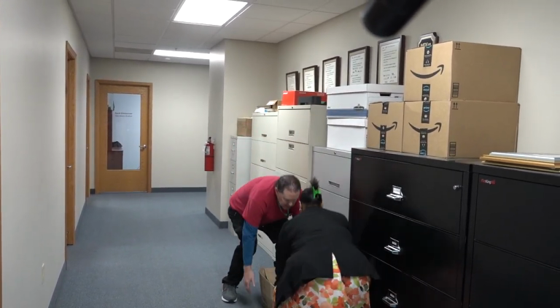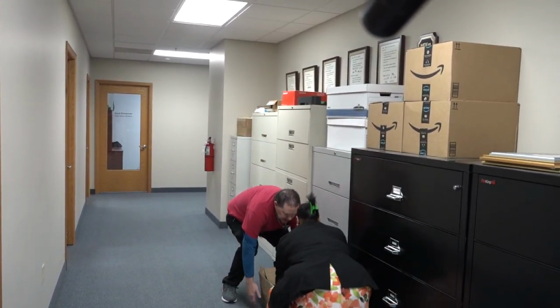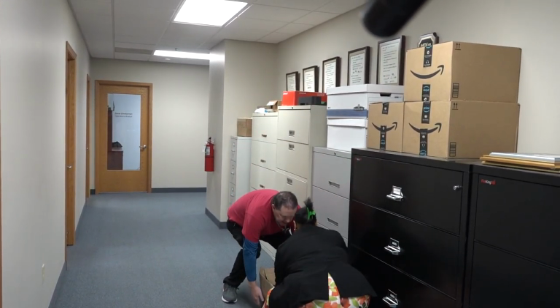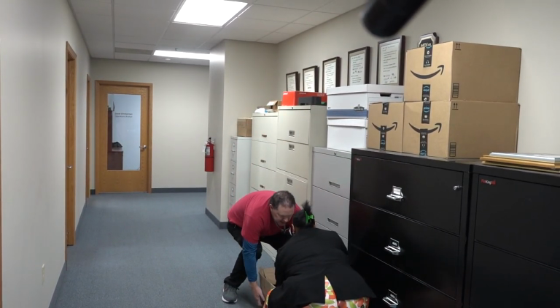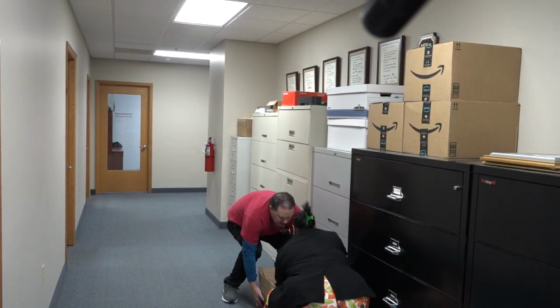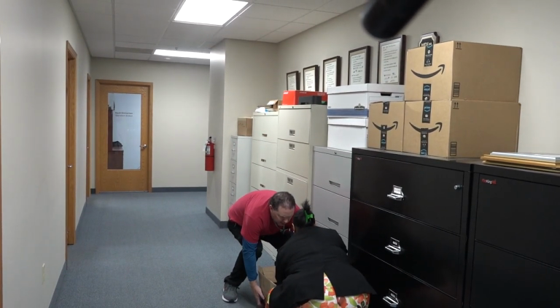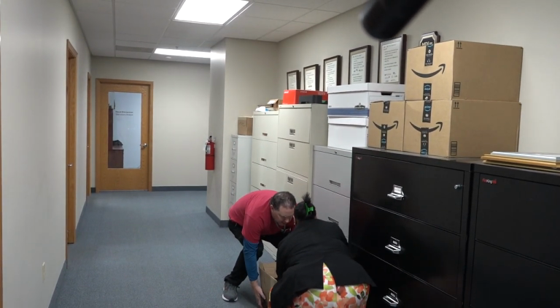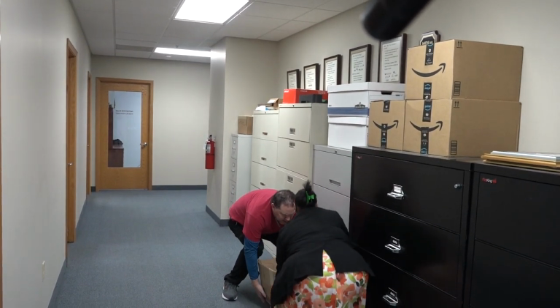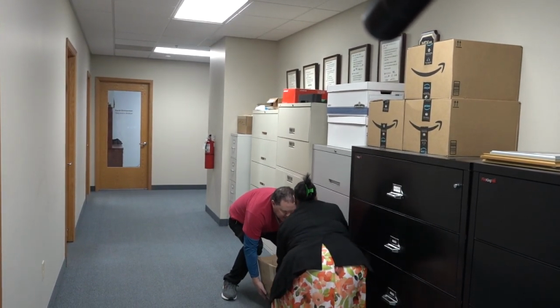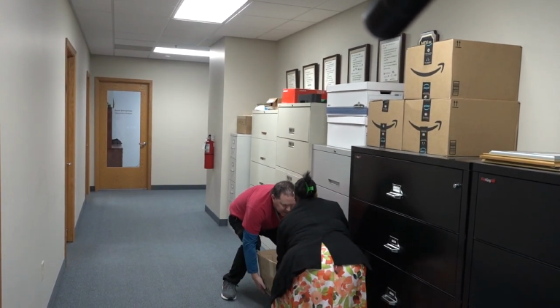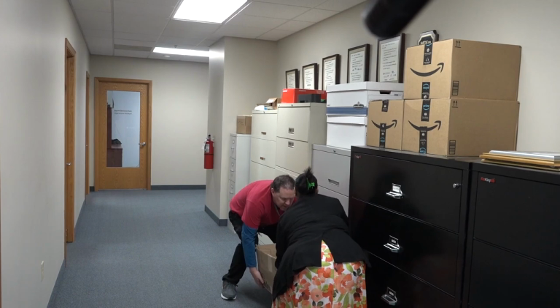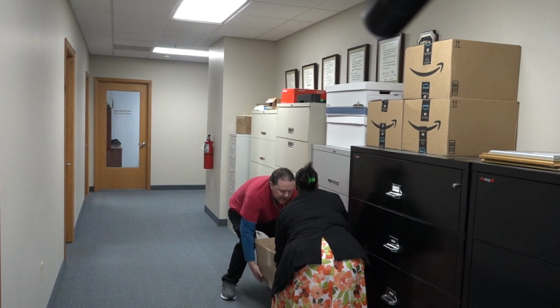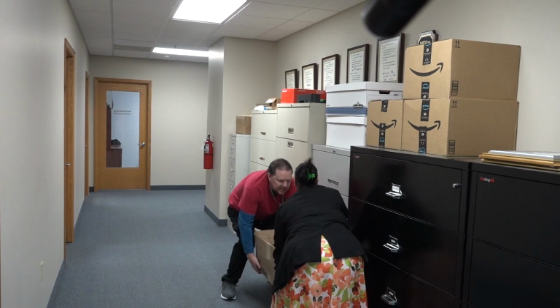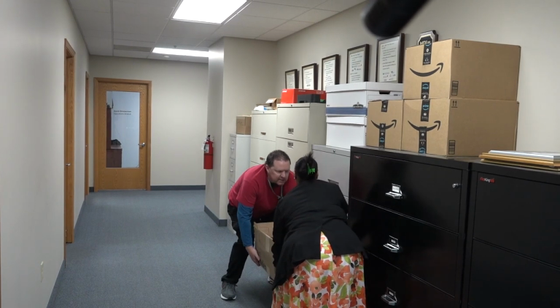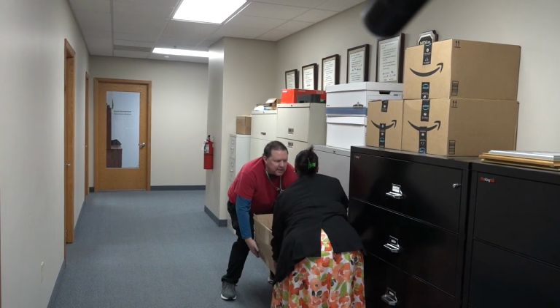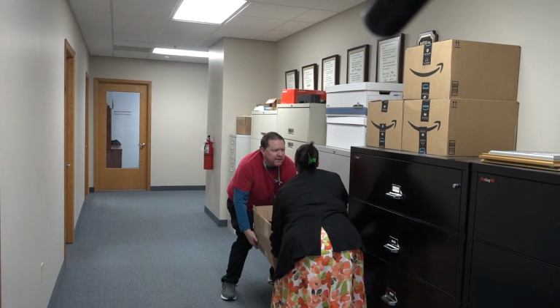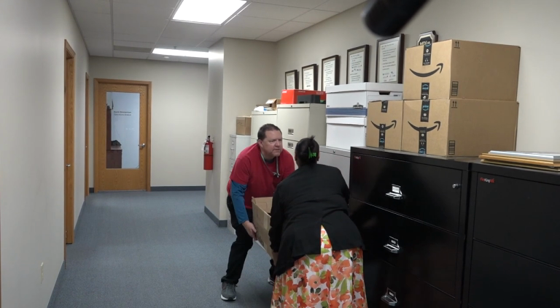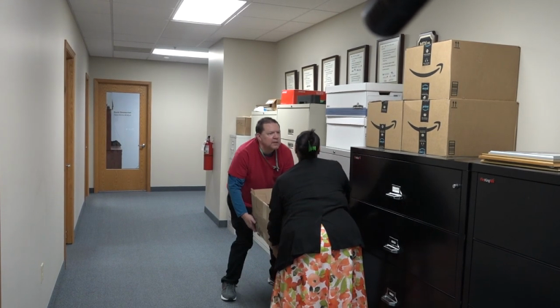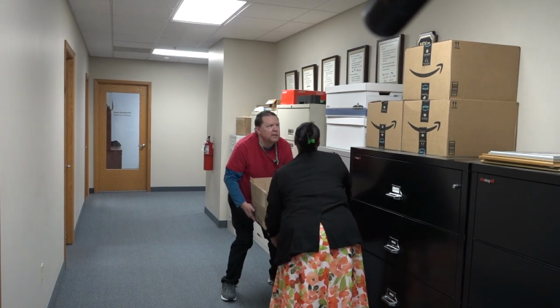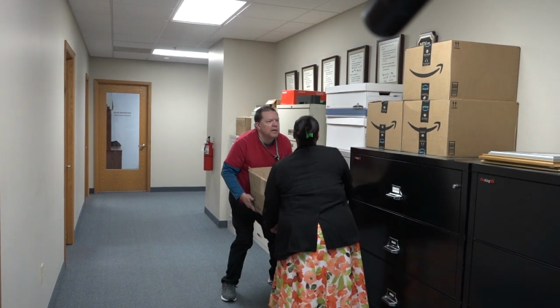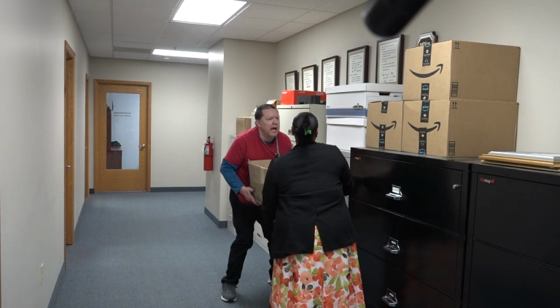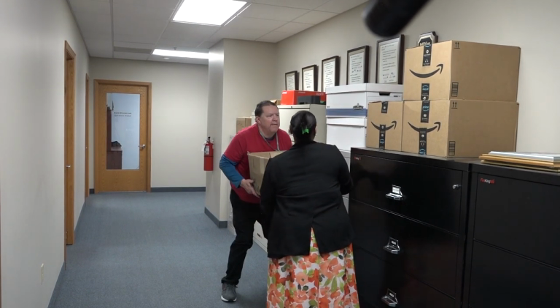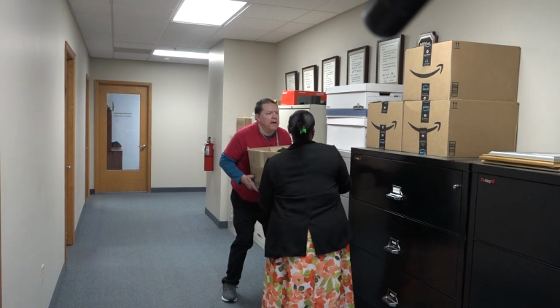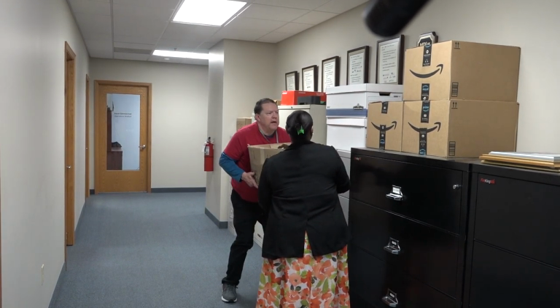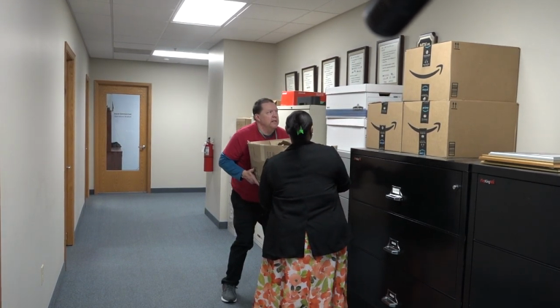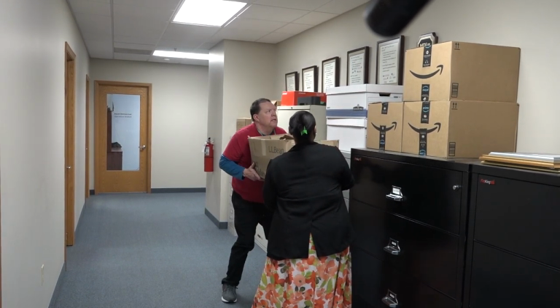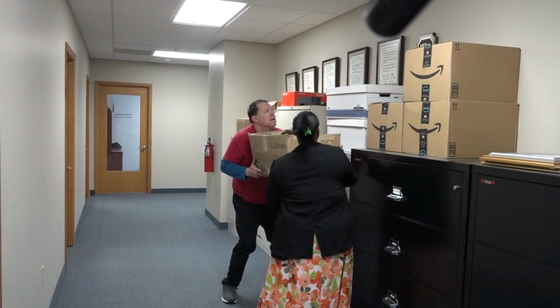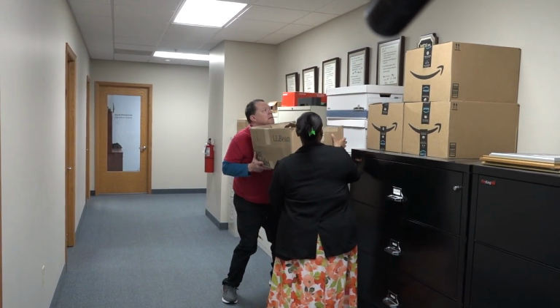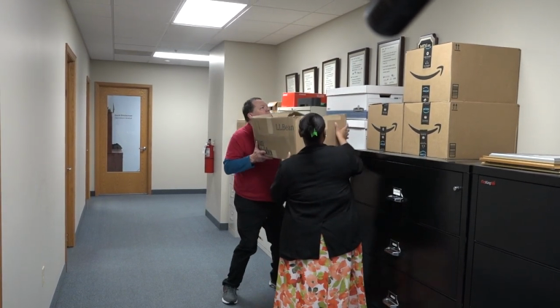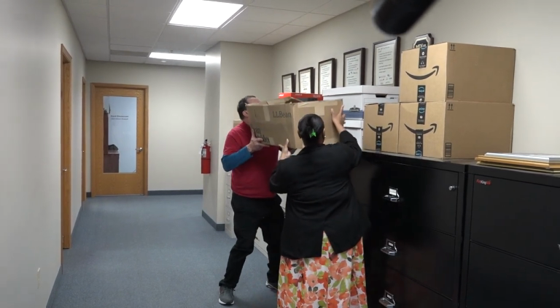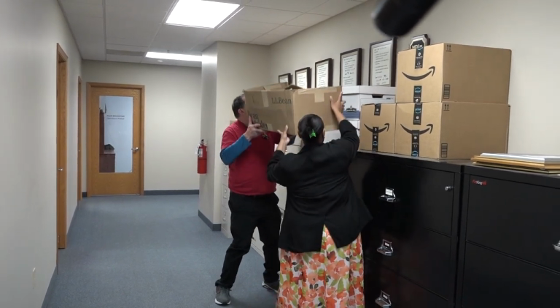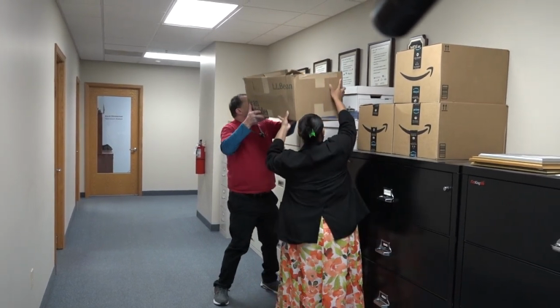All right. Let's get on top here. Weight. Lift. And then lift up.